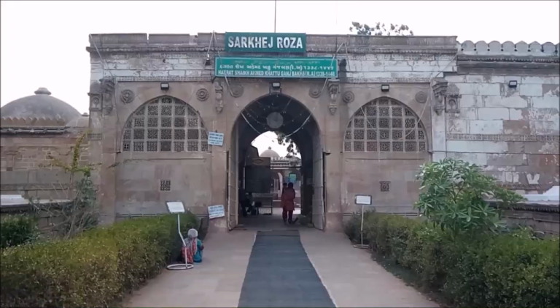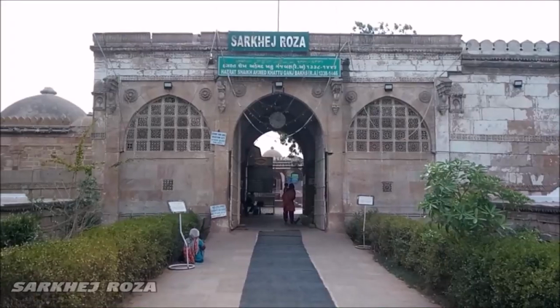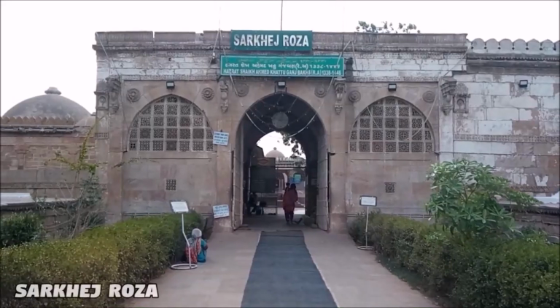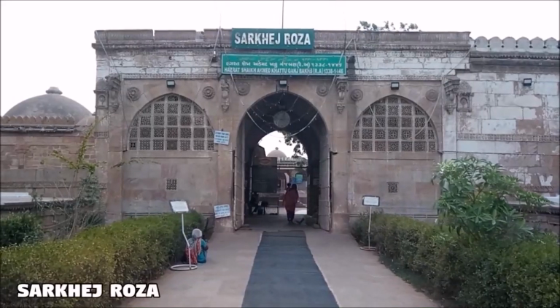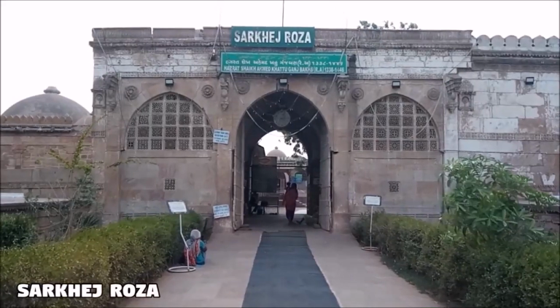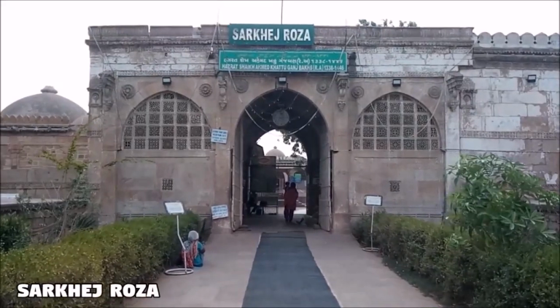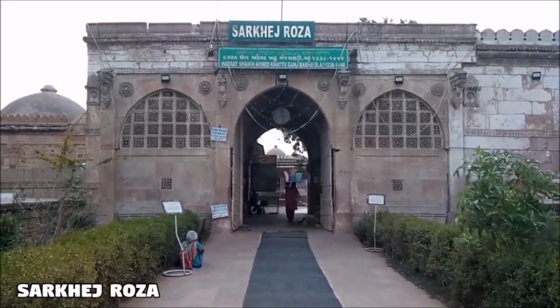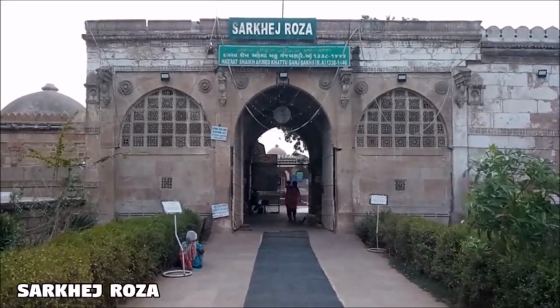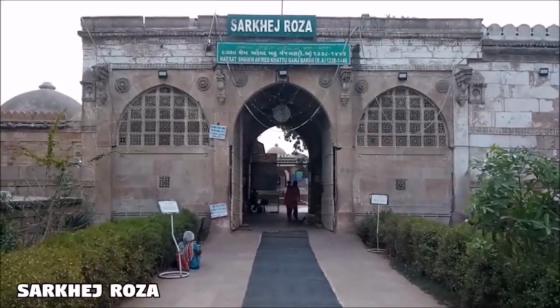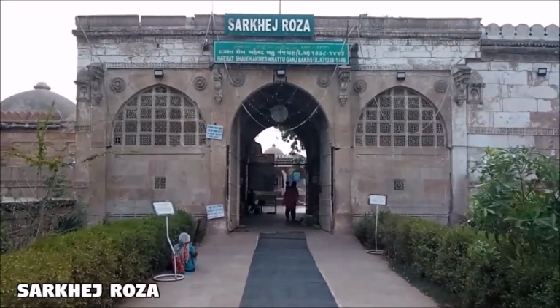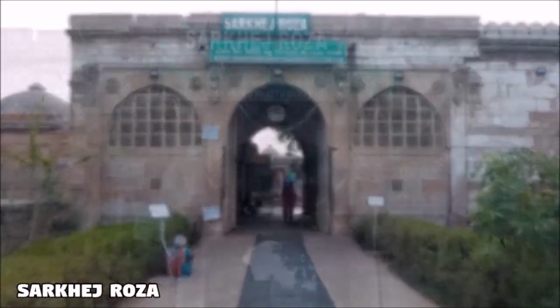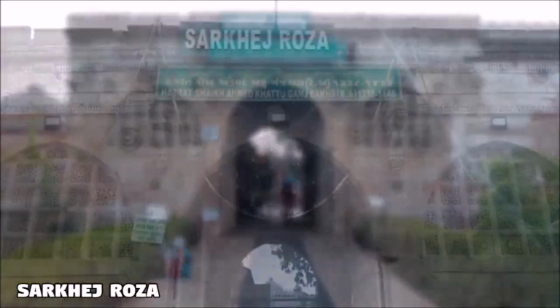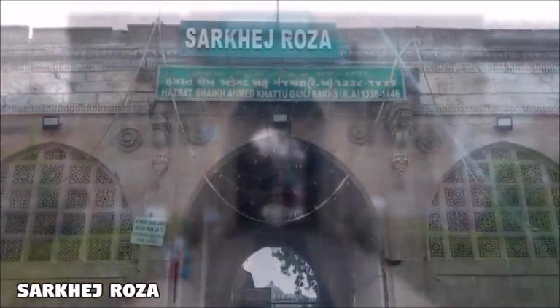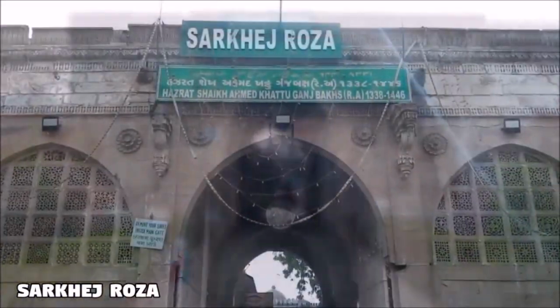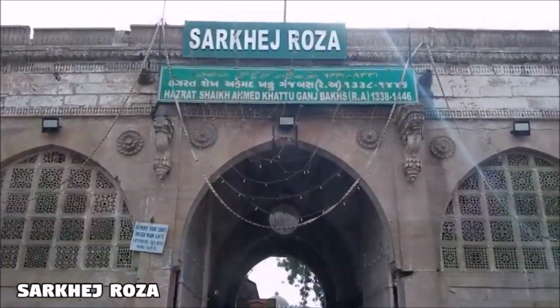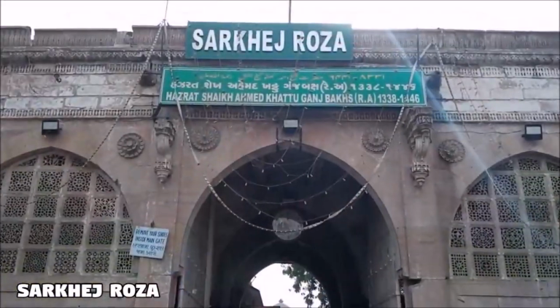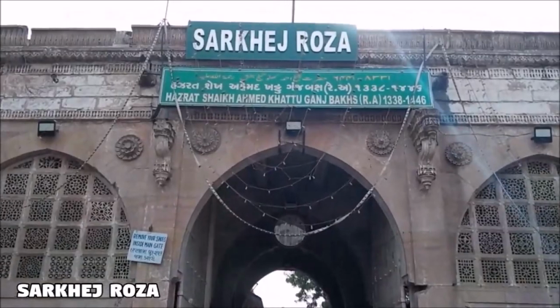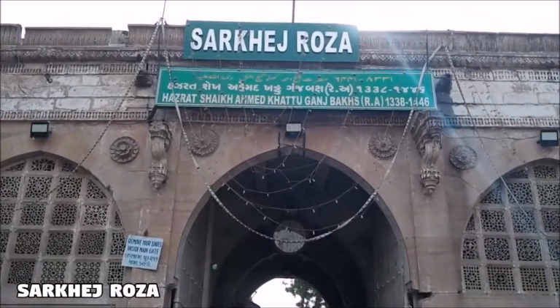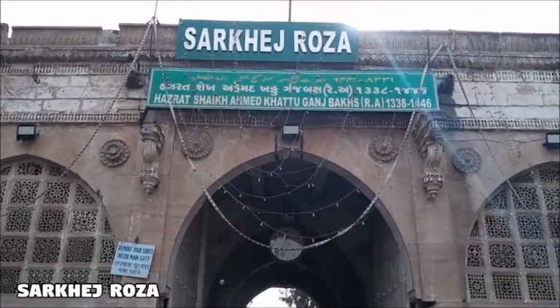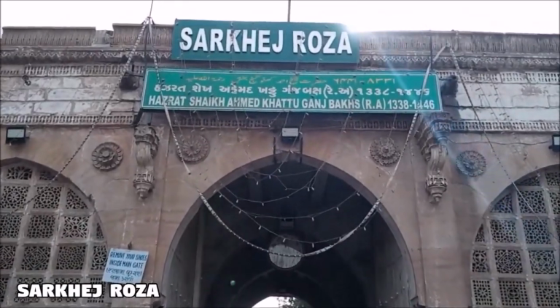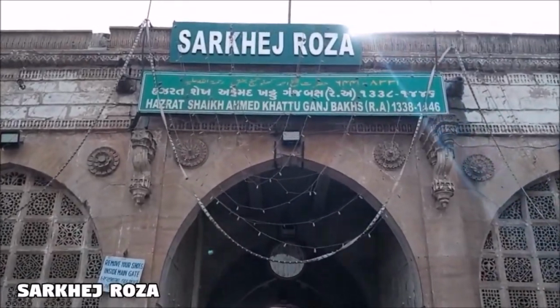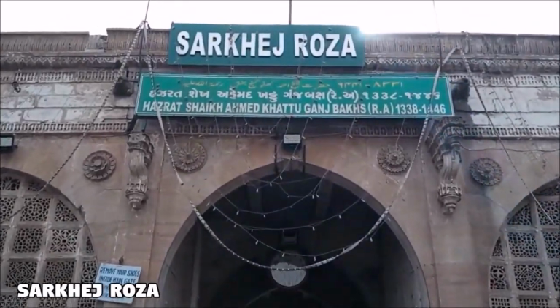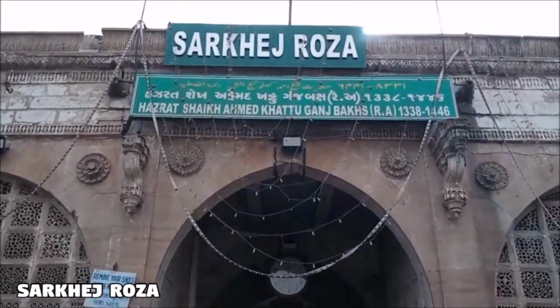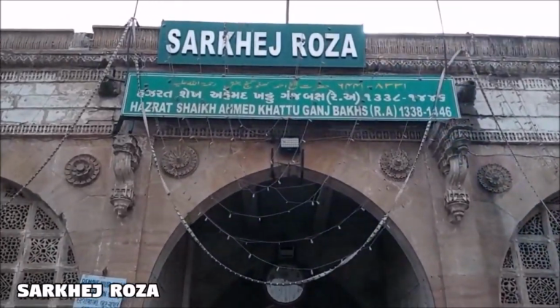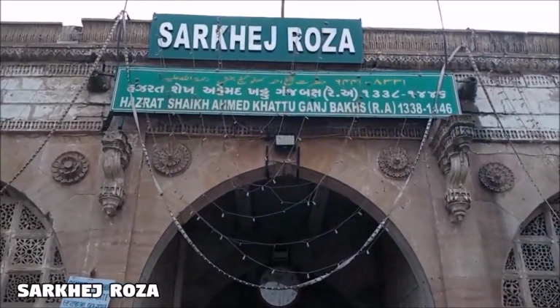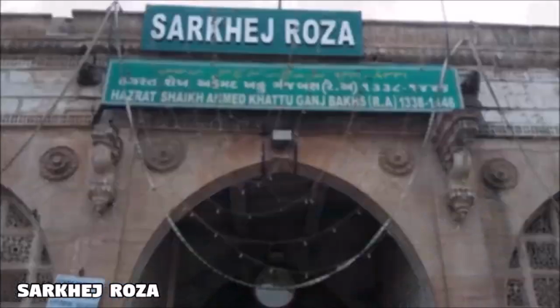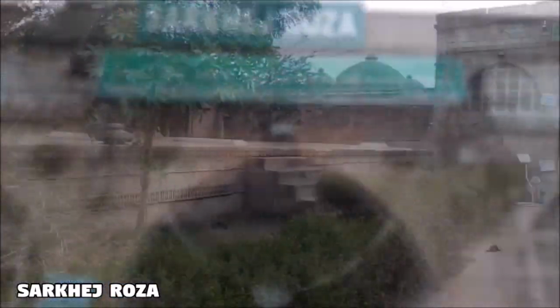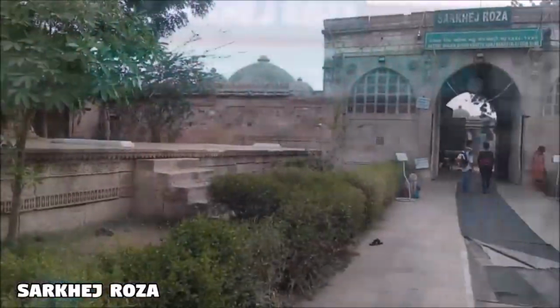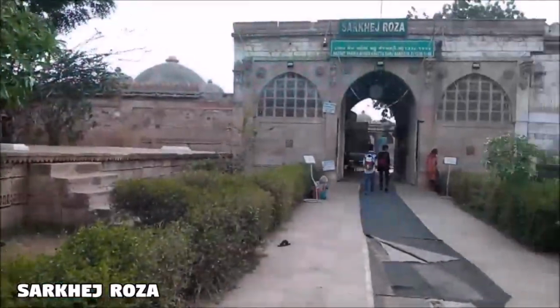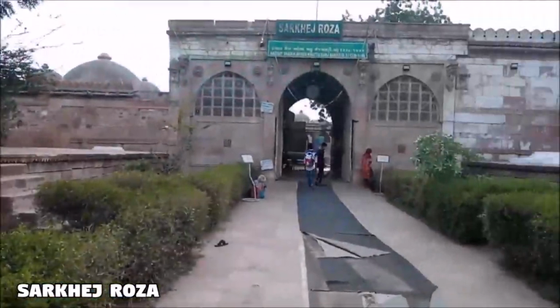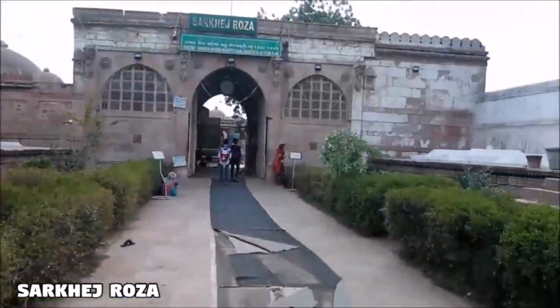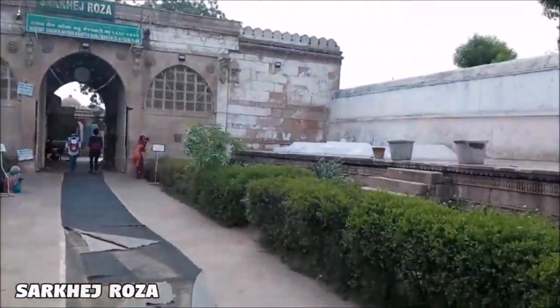Hello everyone, today I will take you on a tour of the Acropolis of Ahmedabad, Sarkej Roza — The Living Monument.